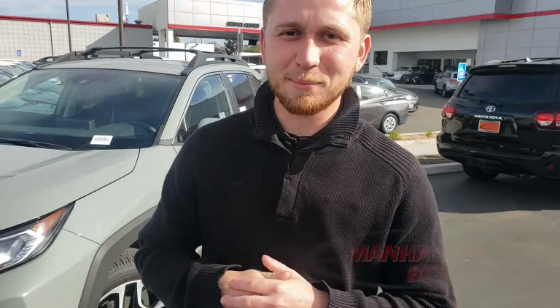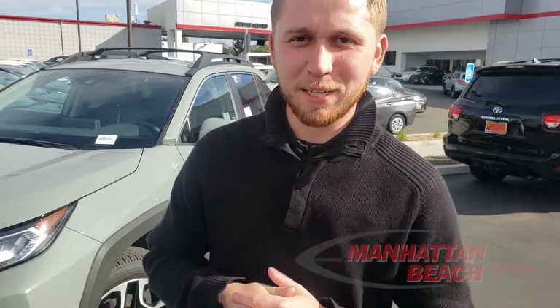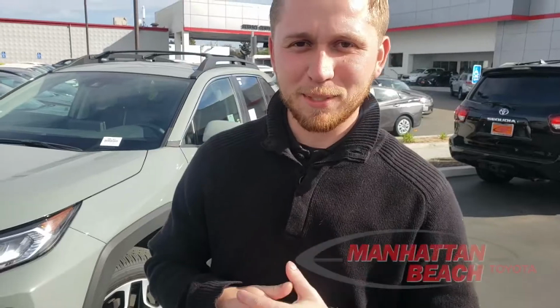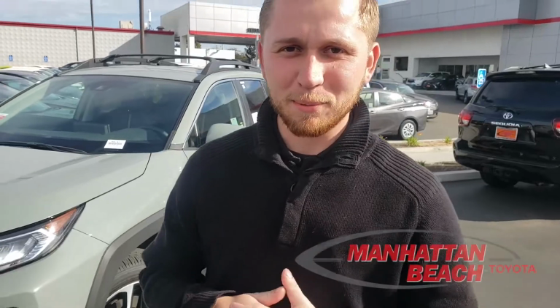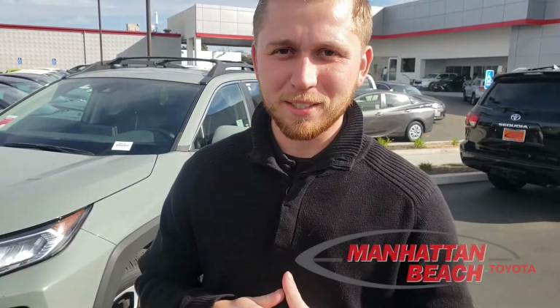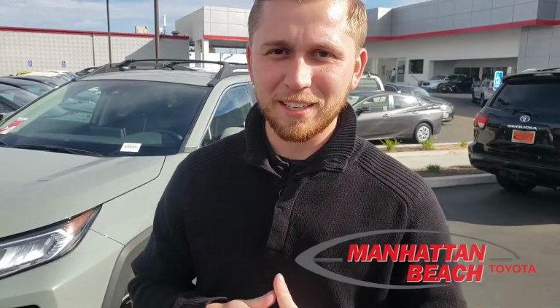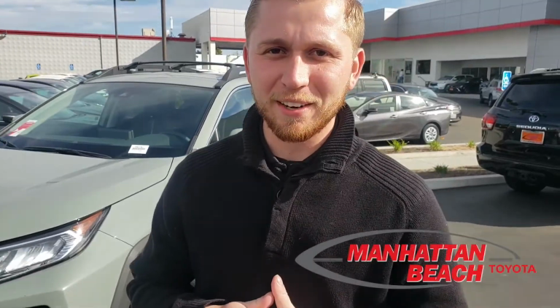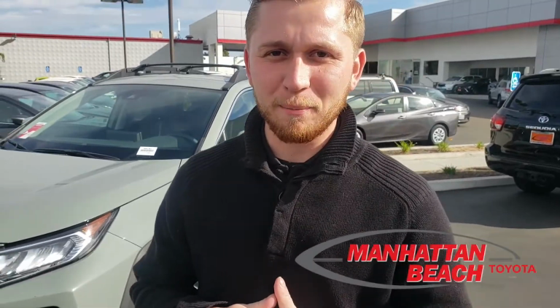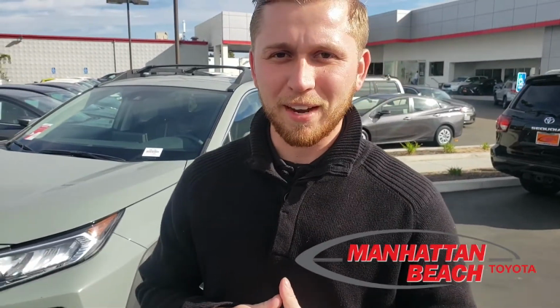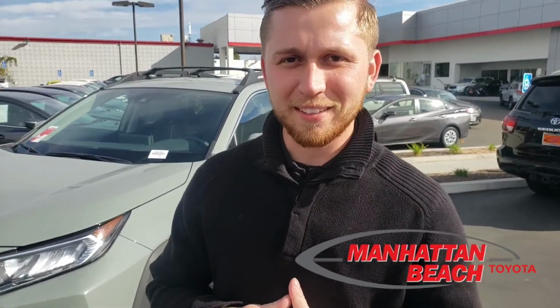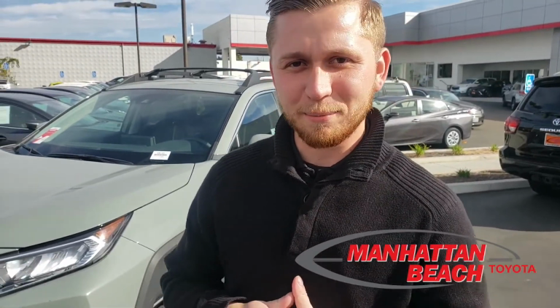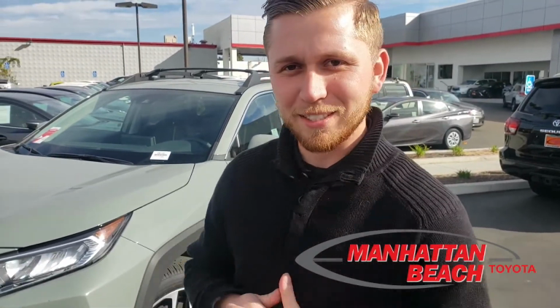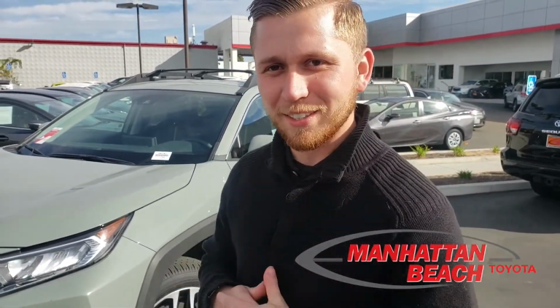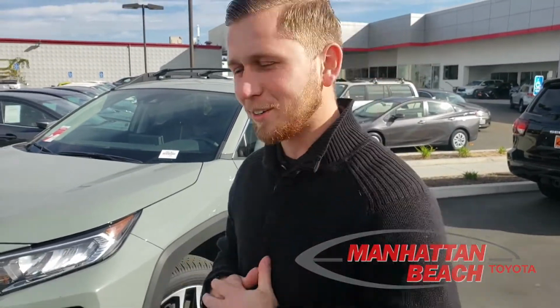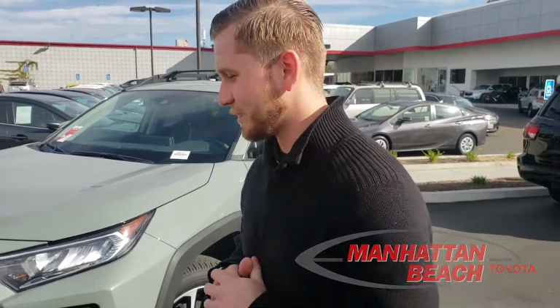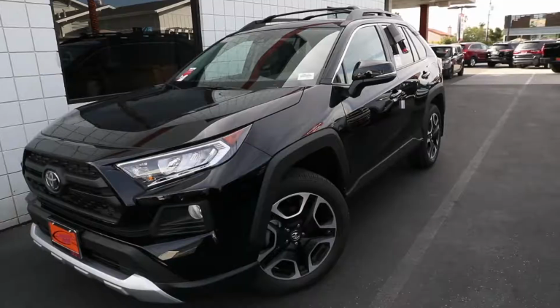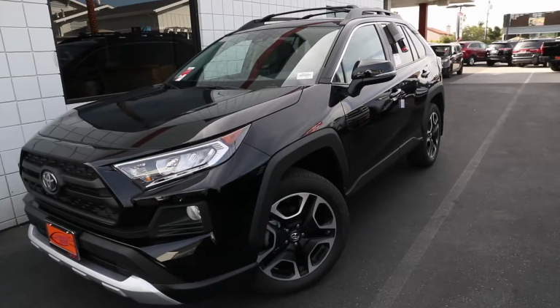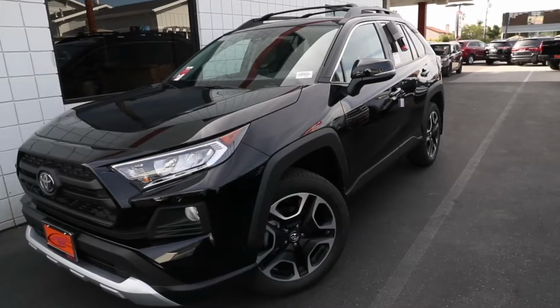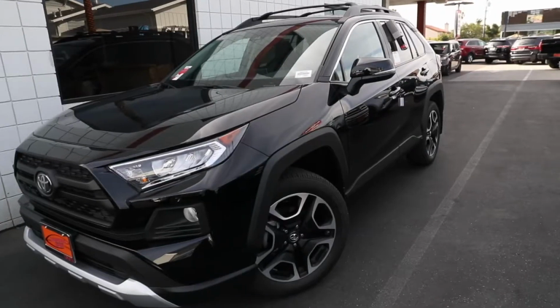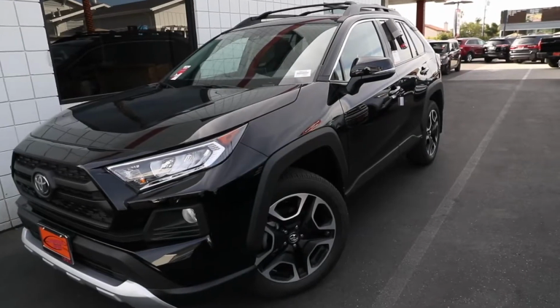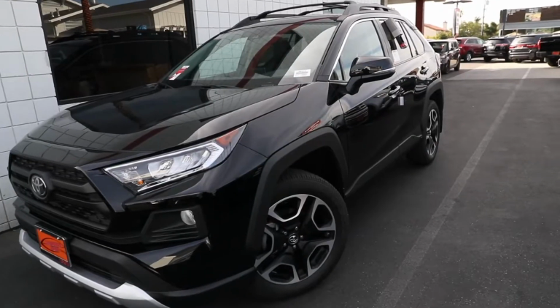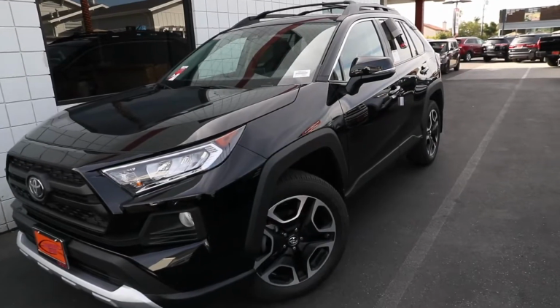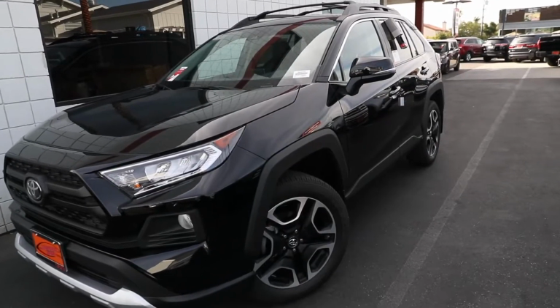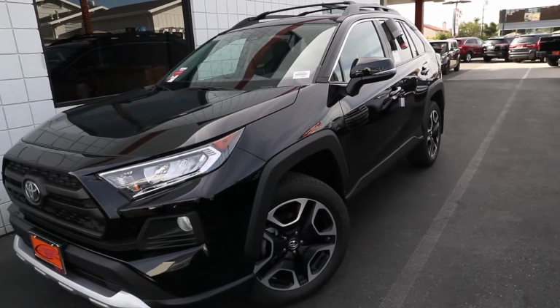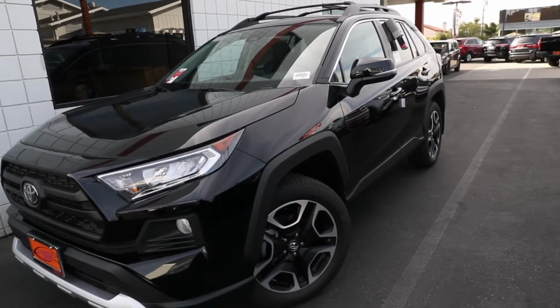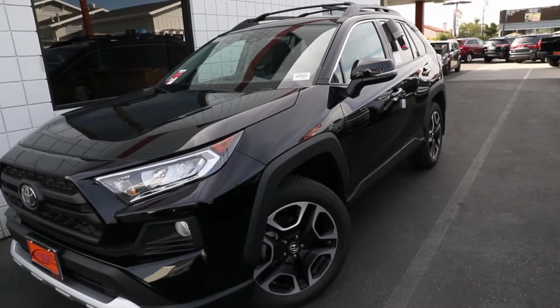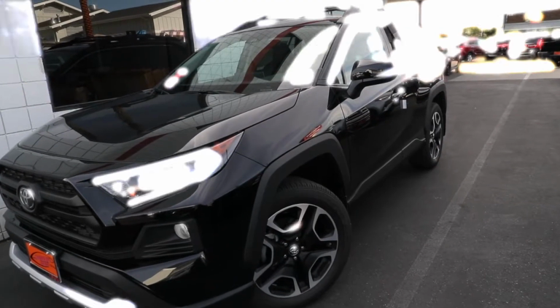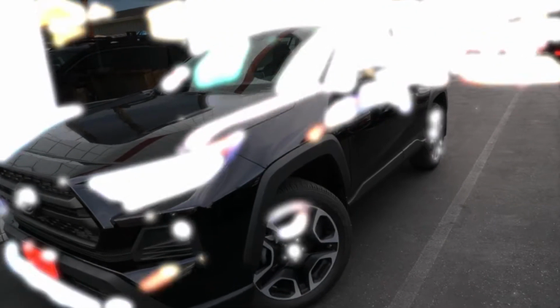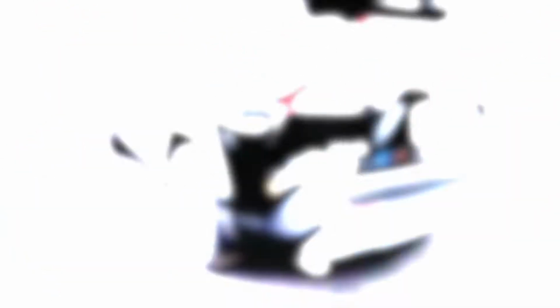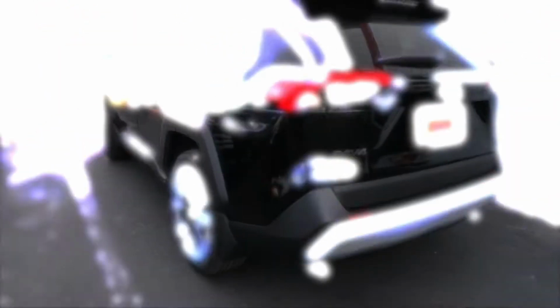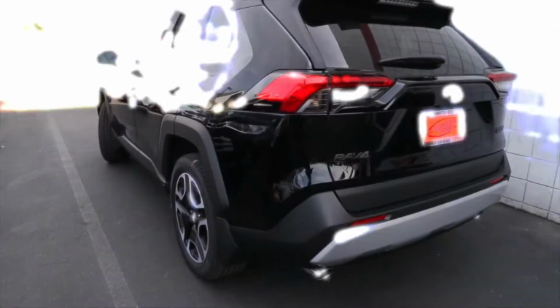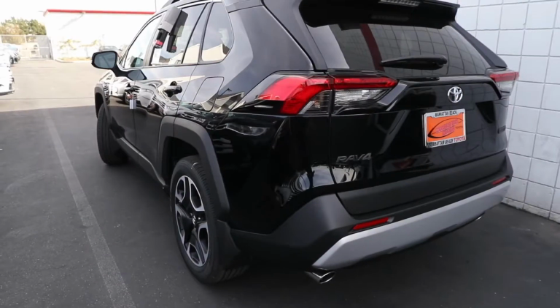My name is Gabriel Stitt here at Manhattan Beach Toyota. We're going to be checking out the brand new 2019 RAV4.